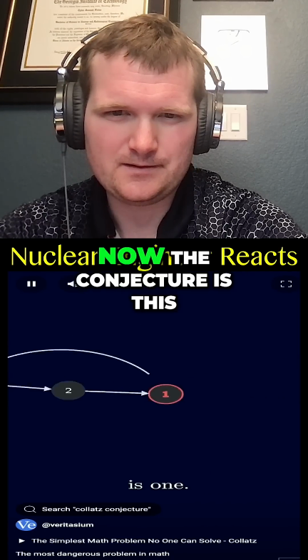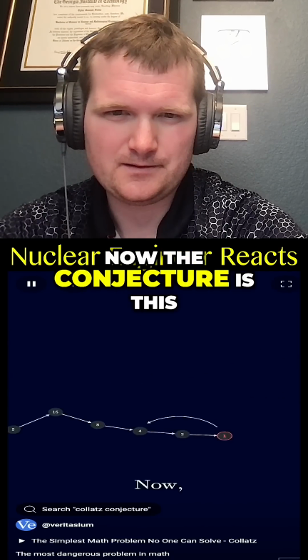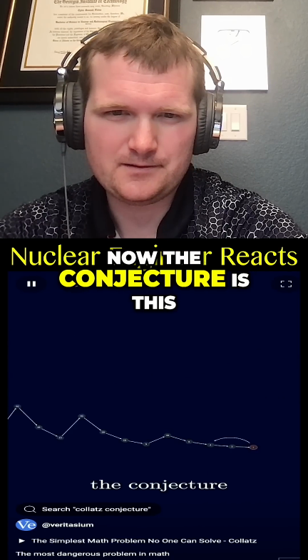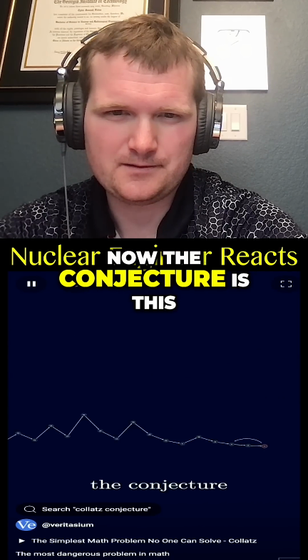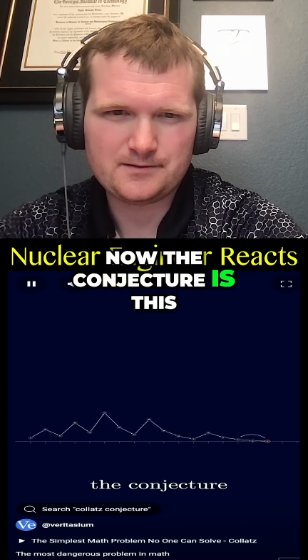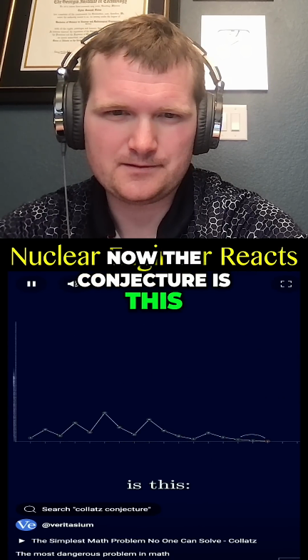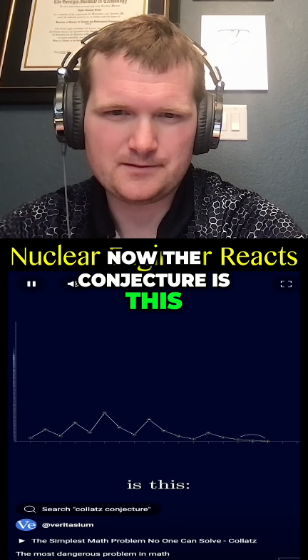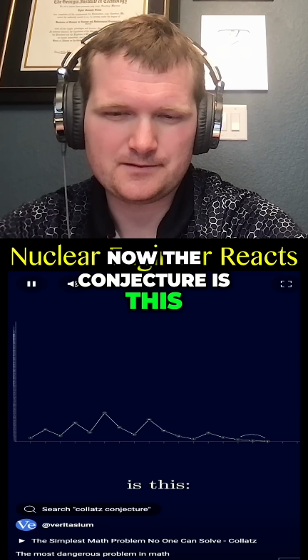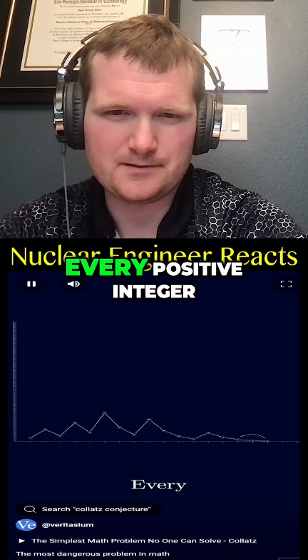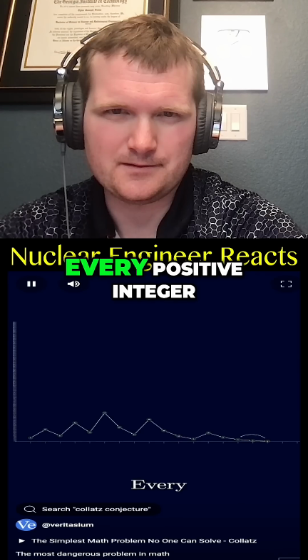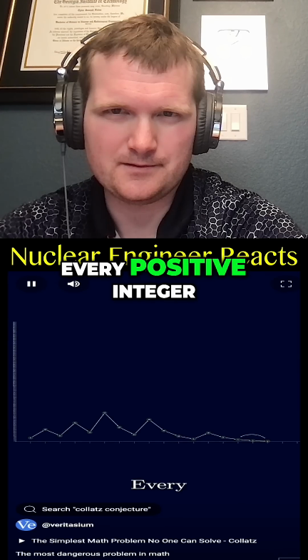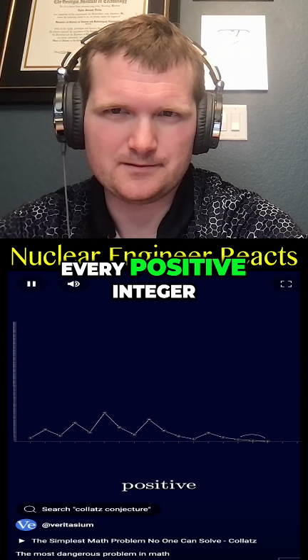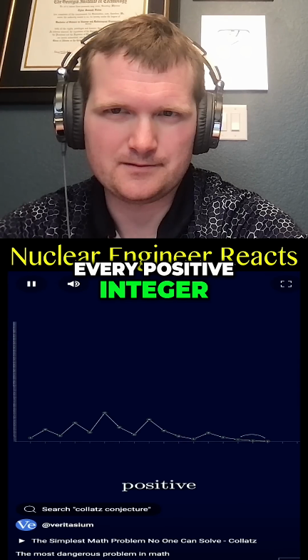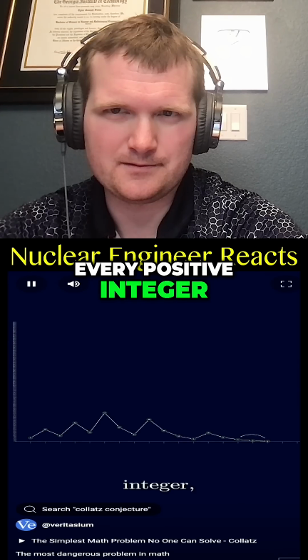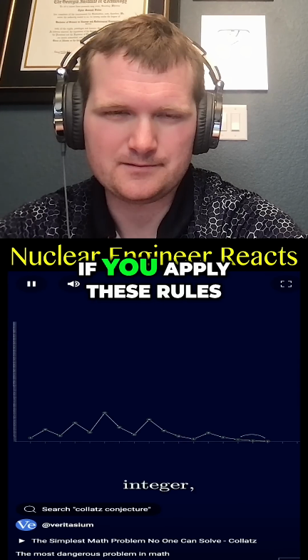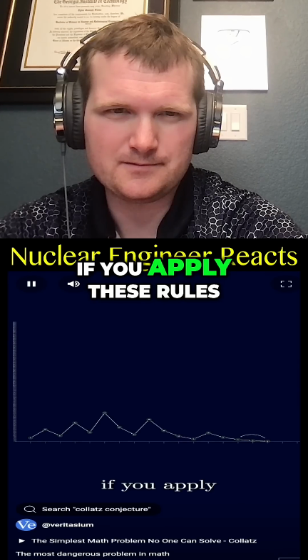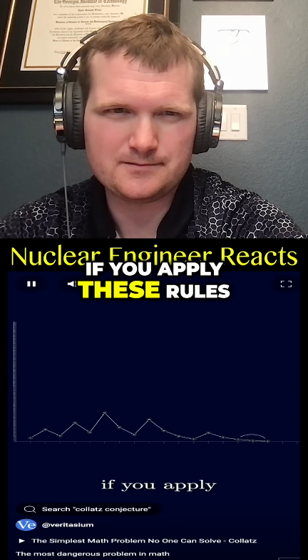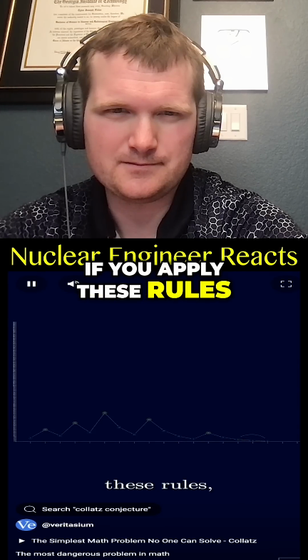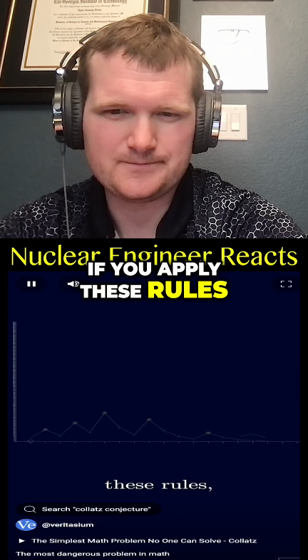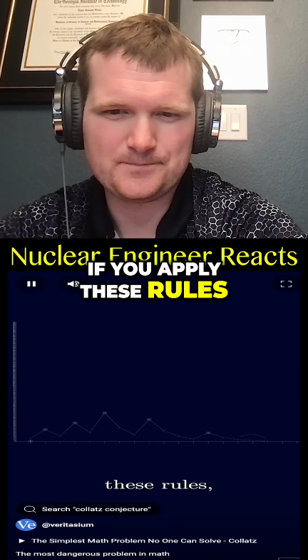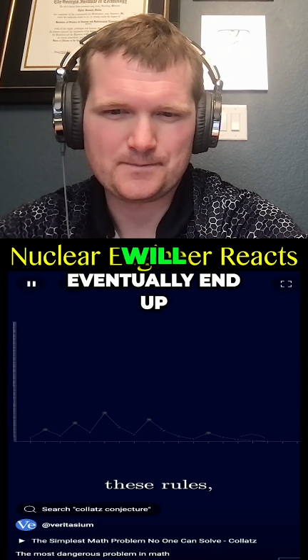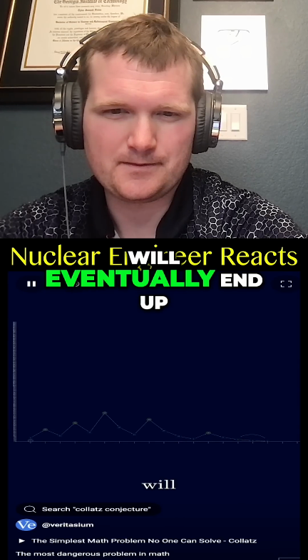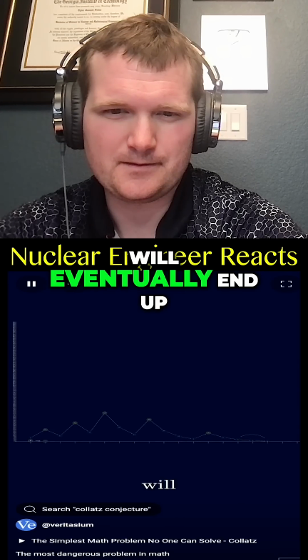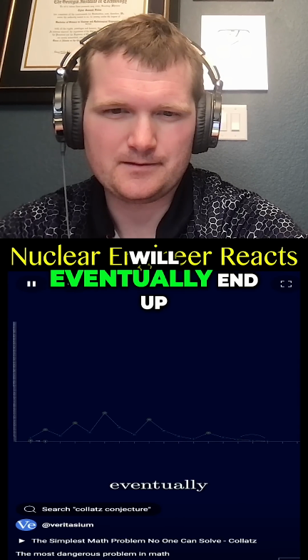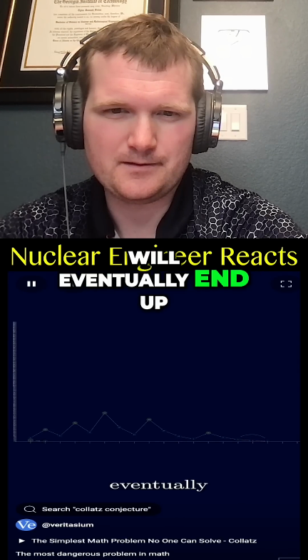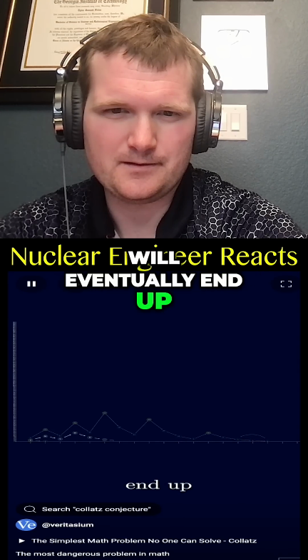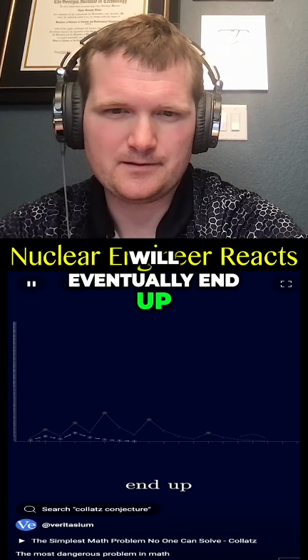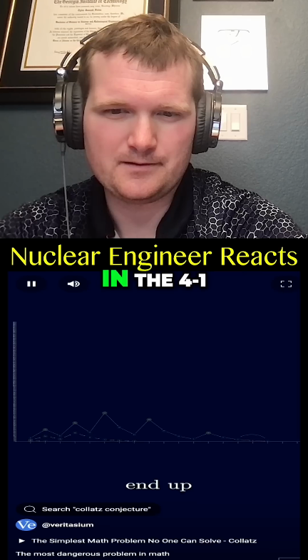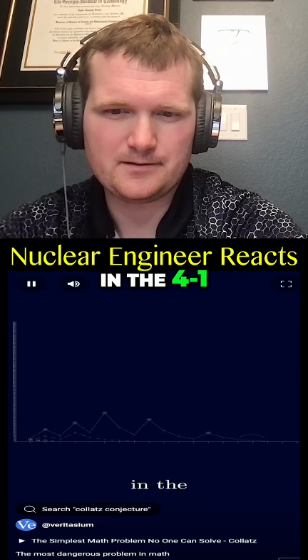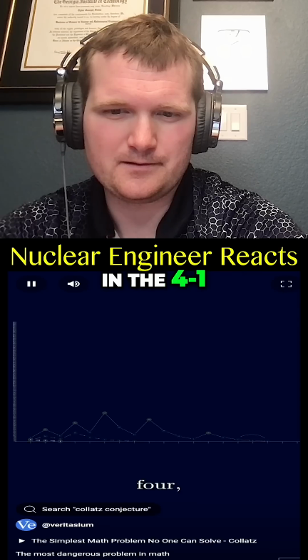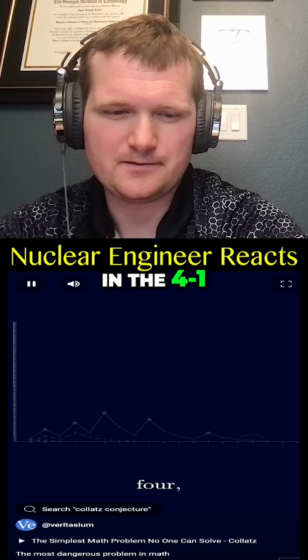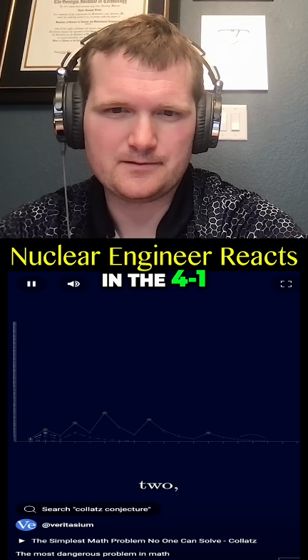Now the conjecture is this: every positive integer, if you apply these rules, will eventually end up in the four, two, one loop.